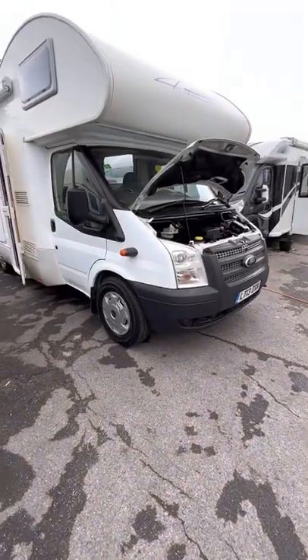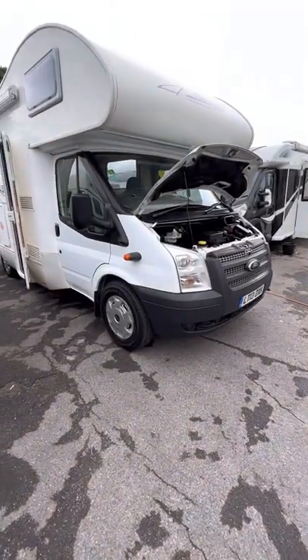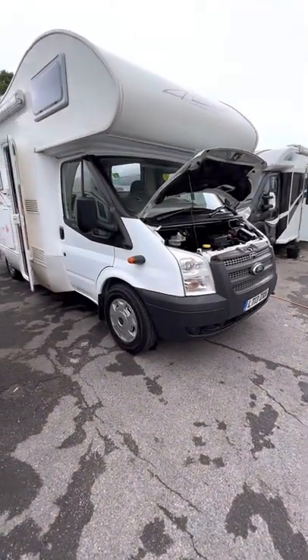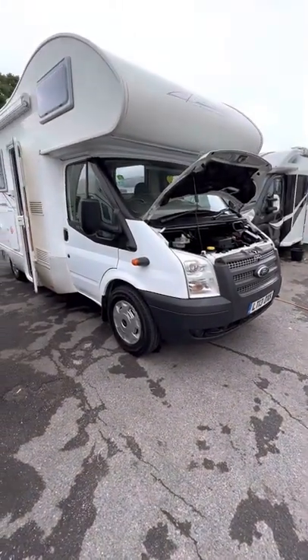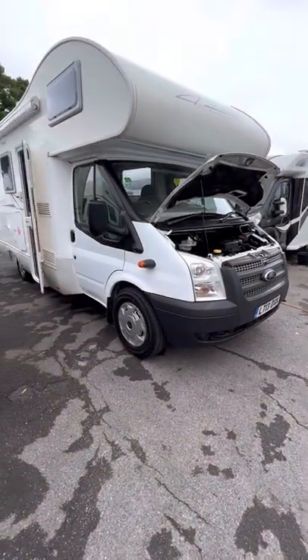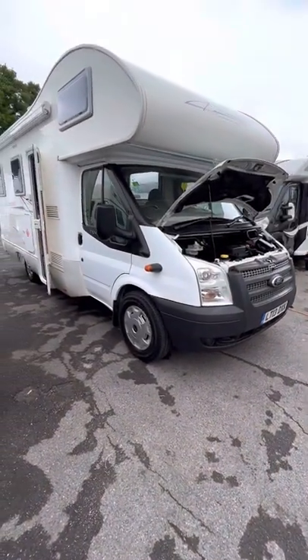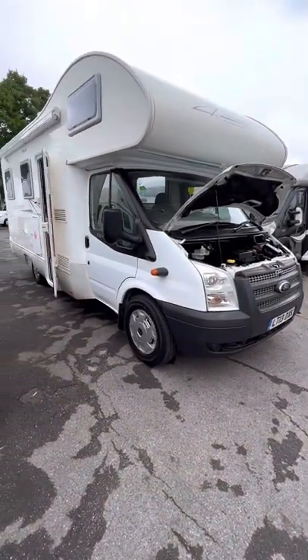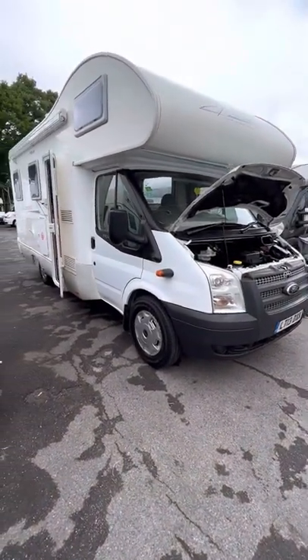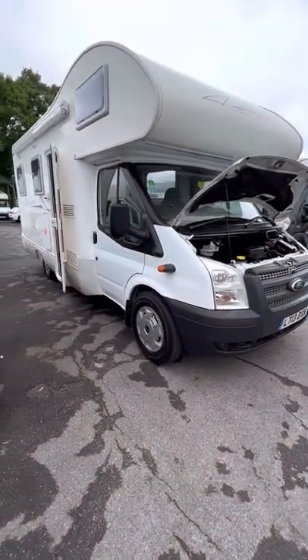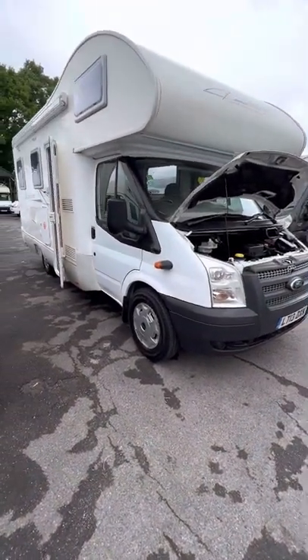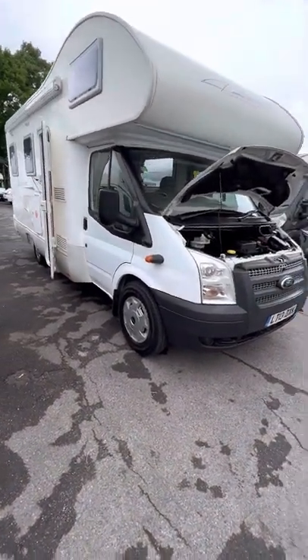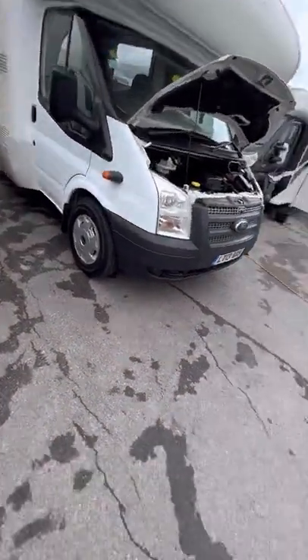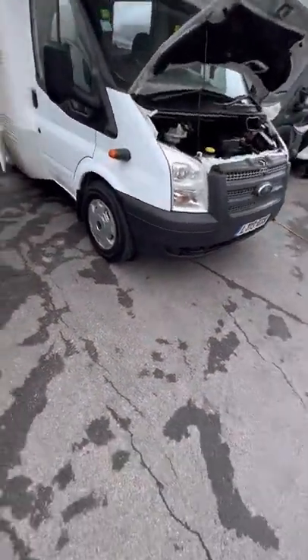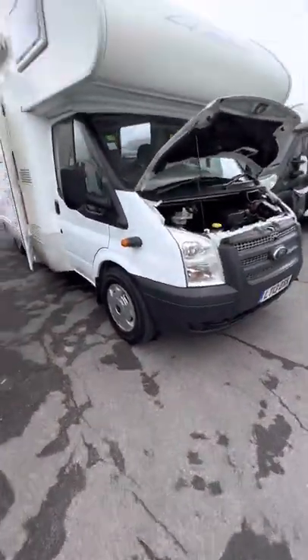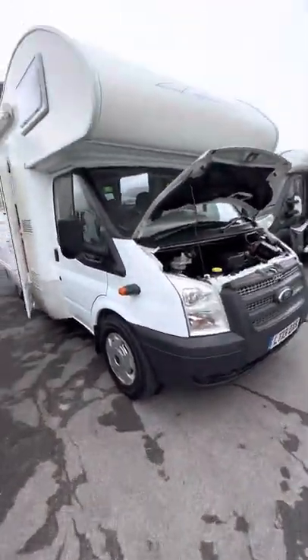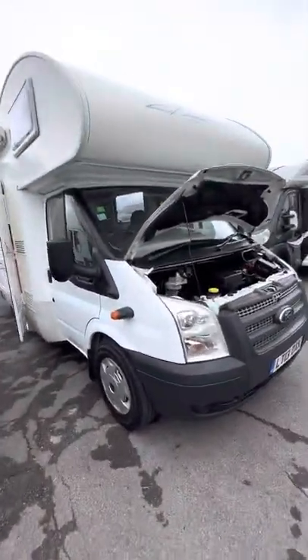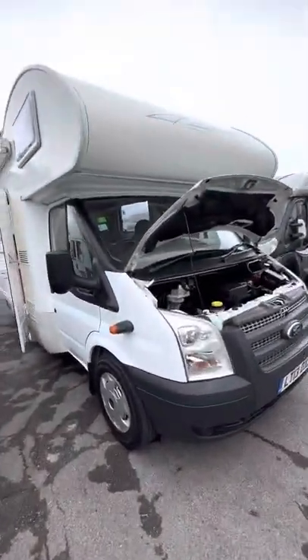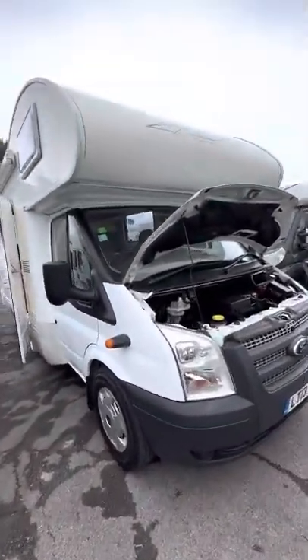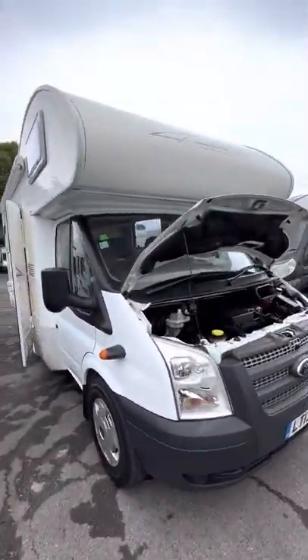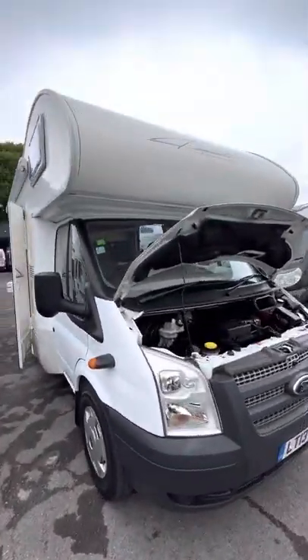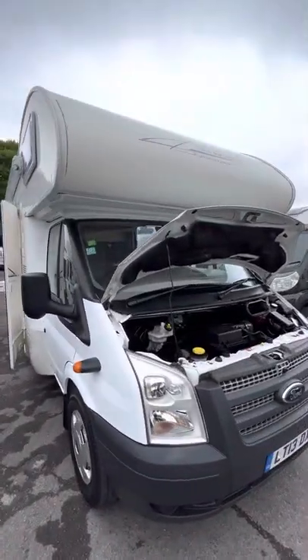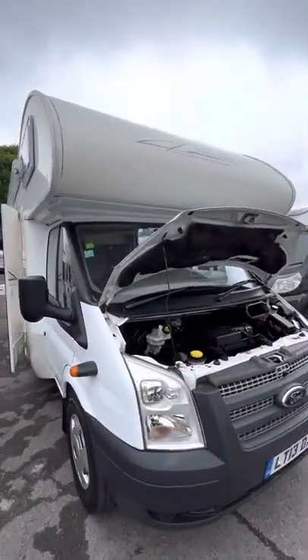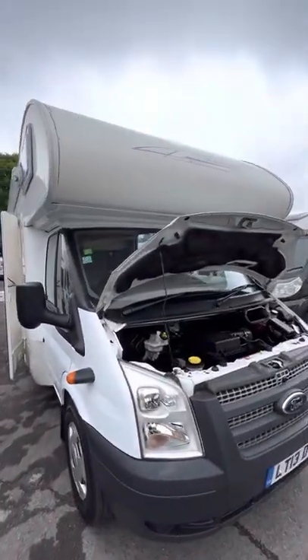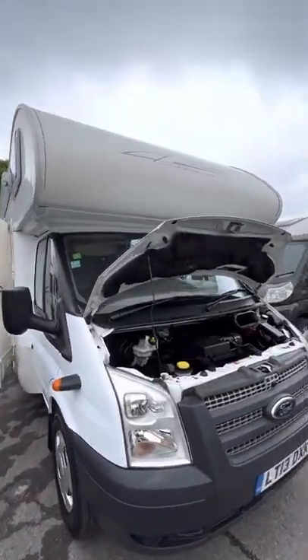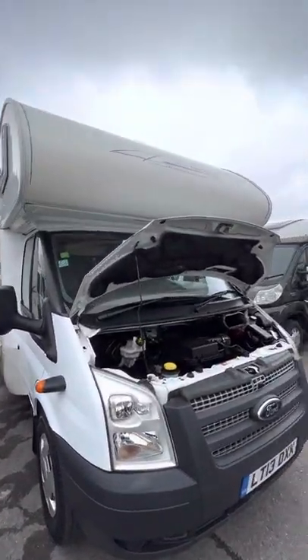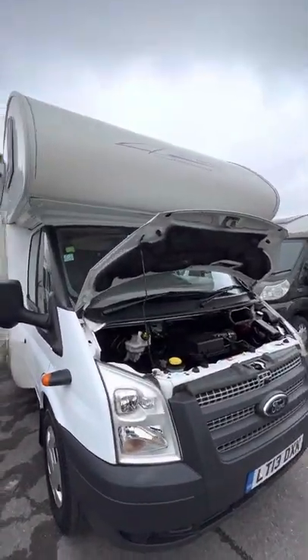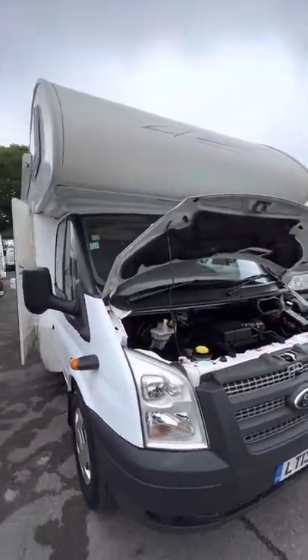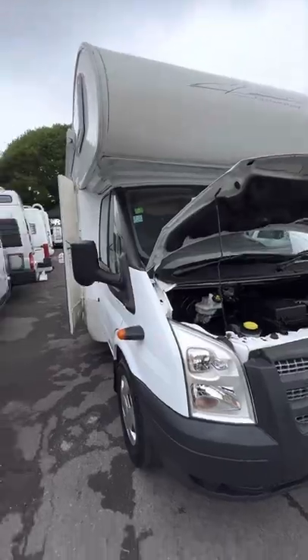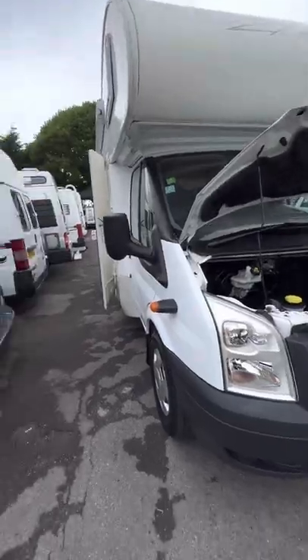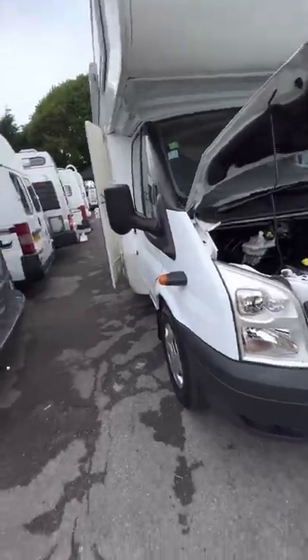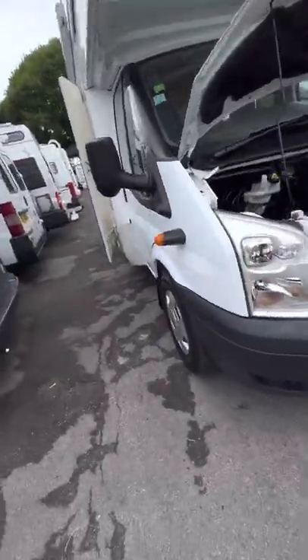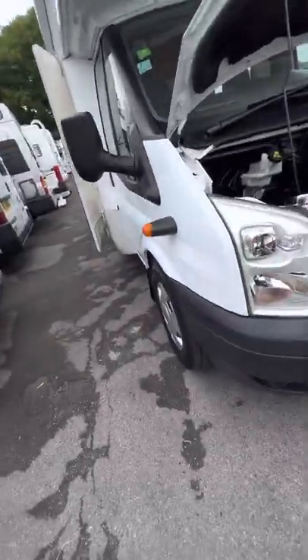Hi guys, Jordan from BNP Campers, just doing your handover video on your Rymoor Casamerano.